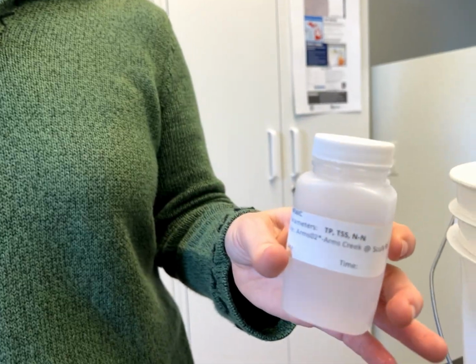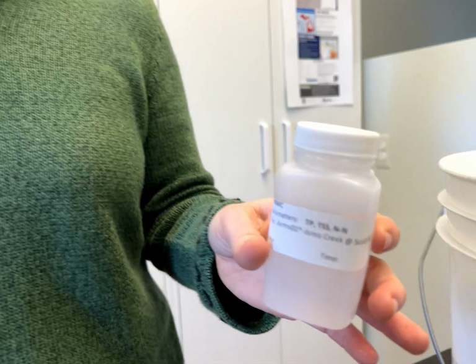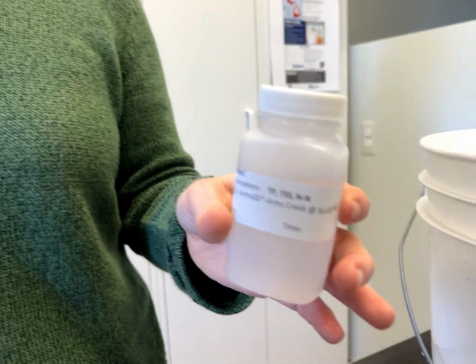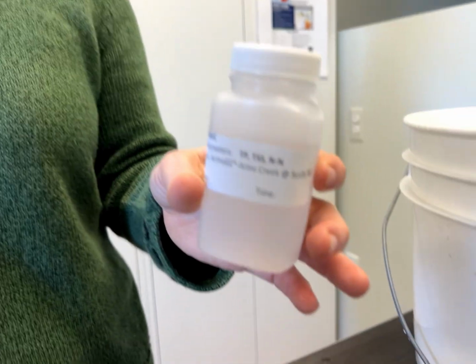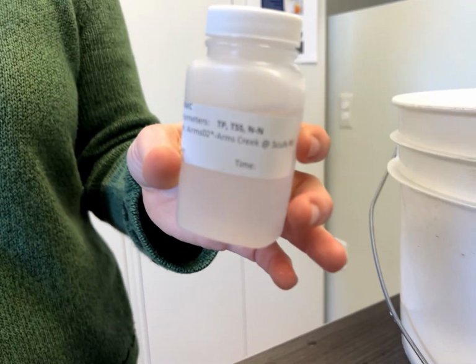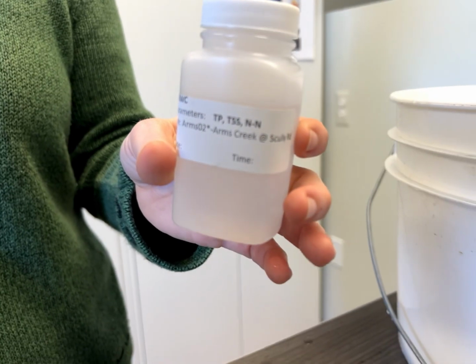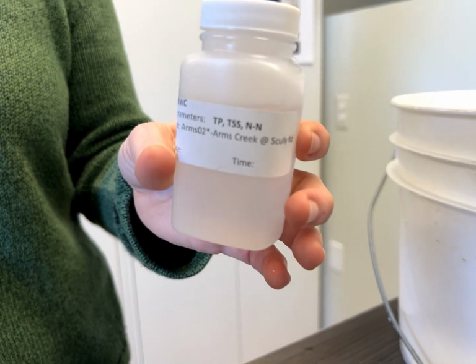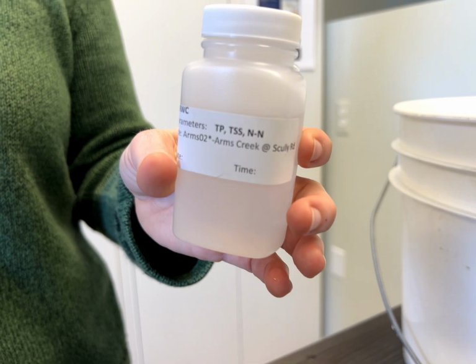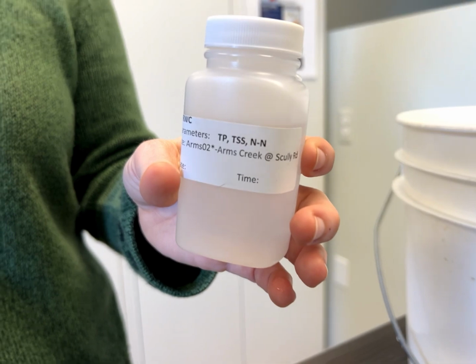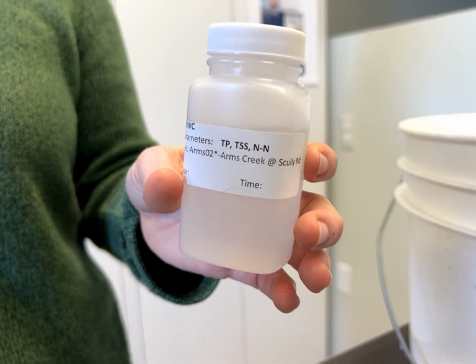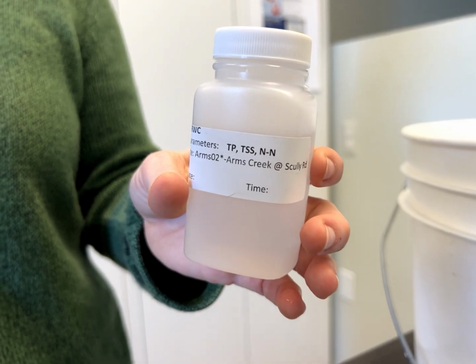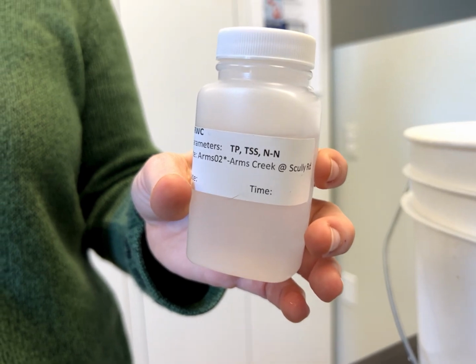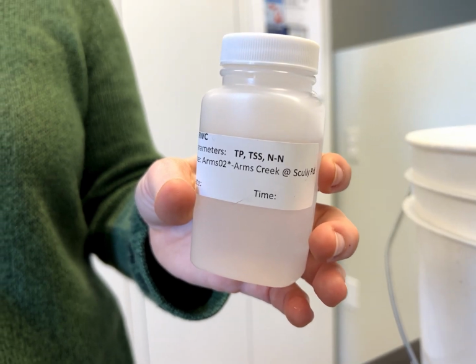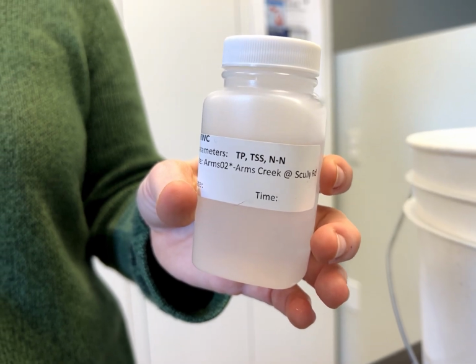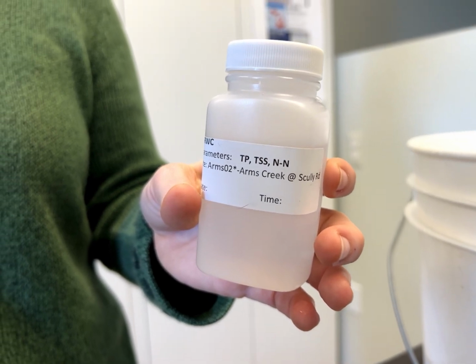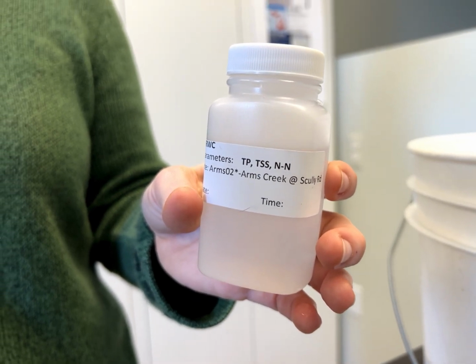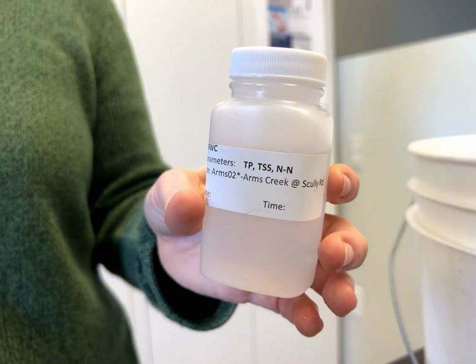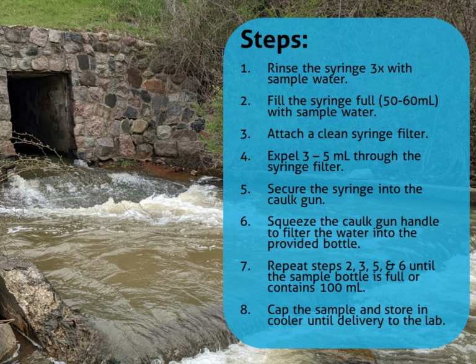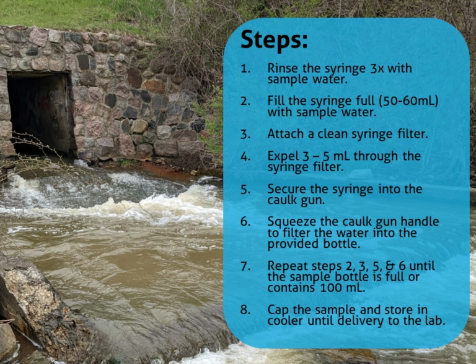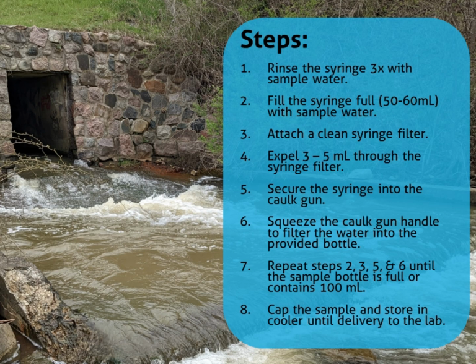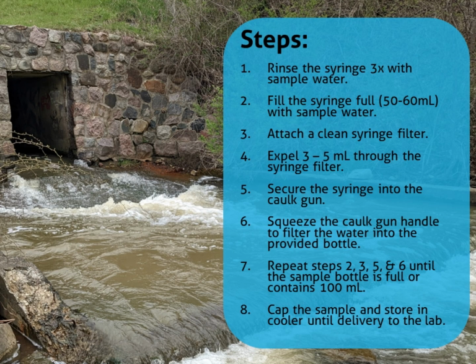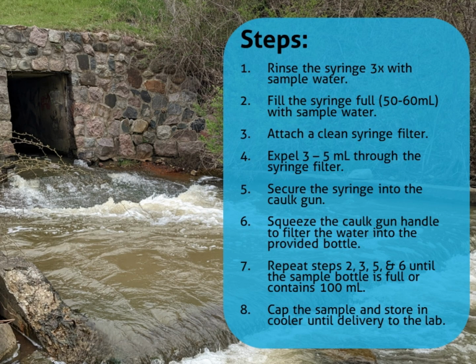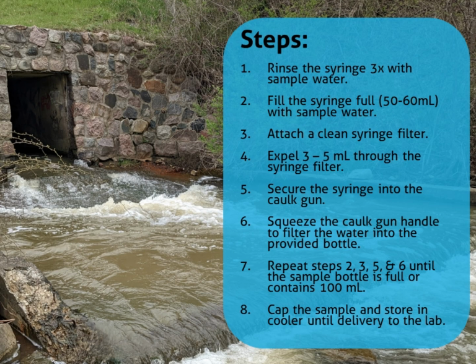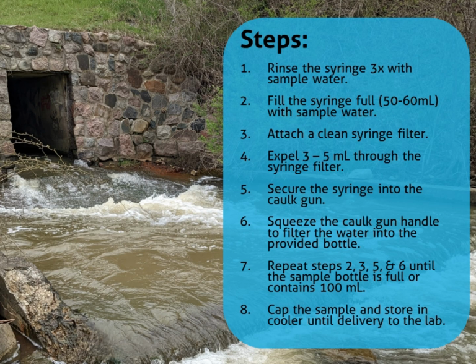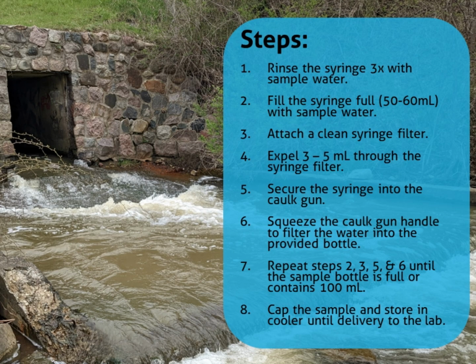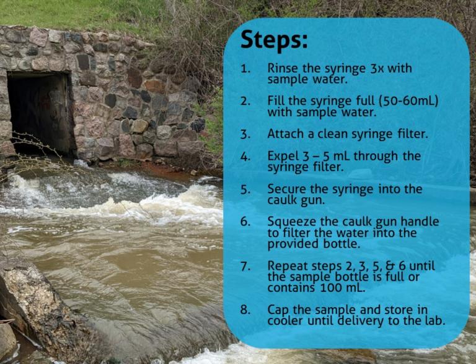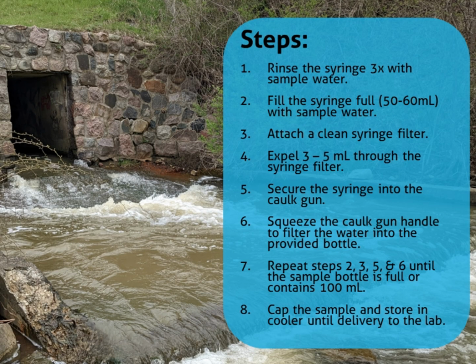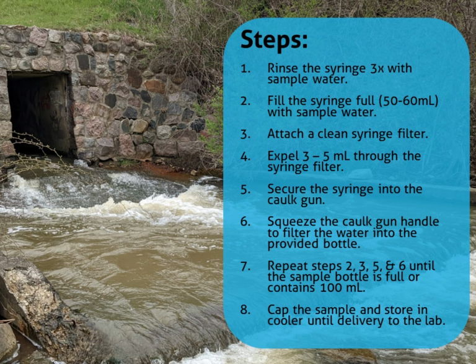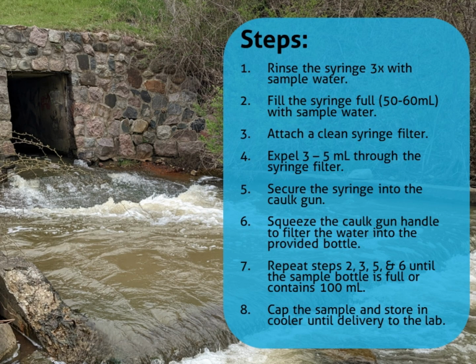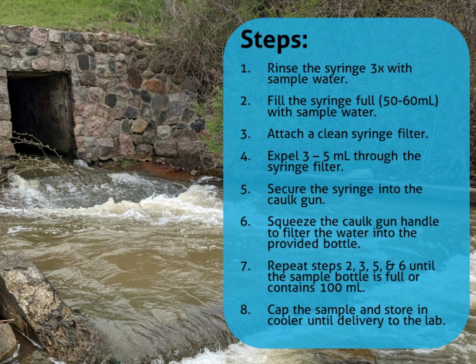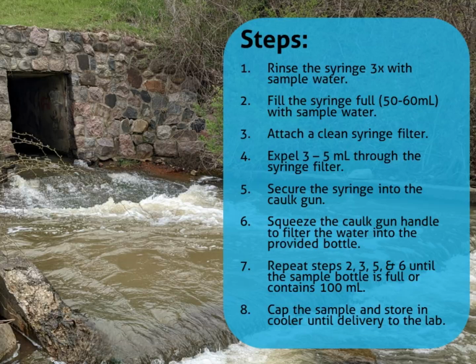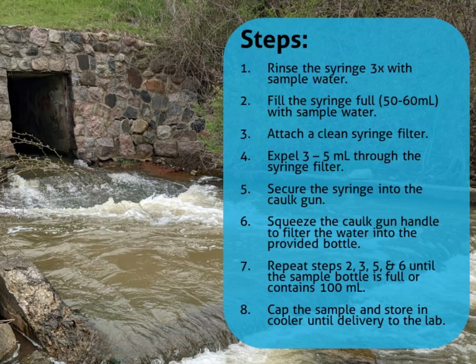Cap the bottle and put it in the cooler for delivery to the lab. Pause here if you'd like to review the steps of the procedure.